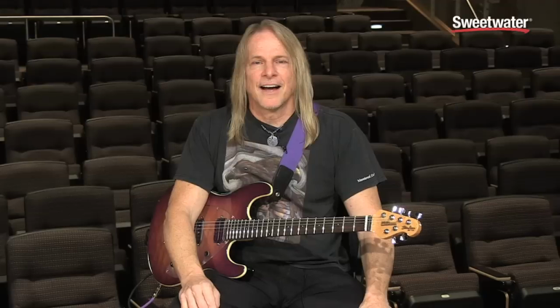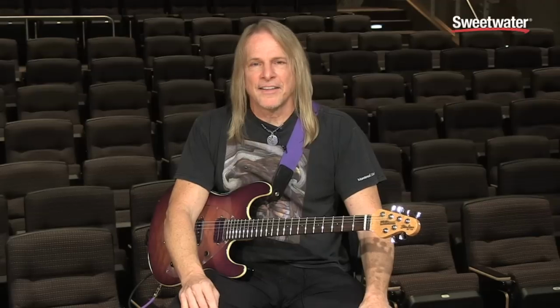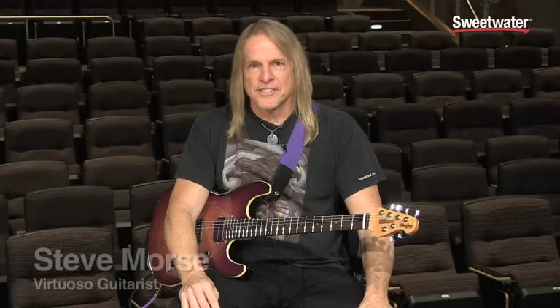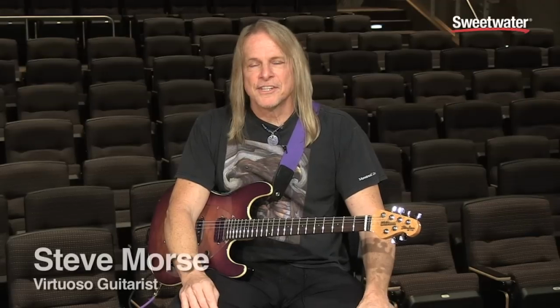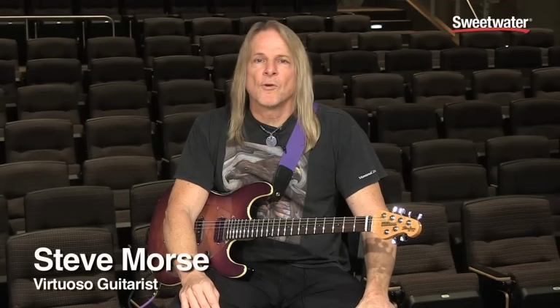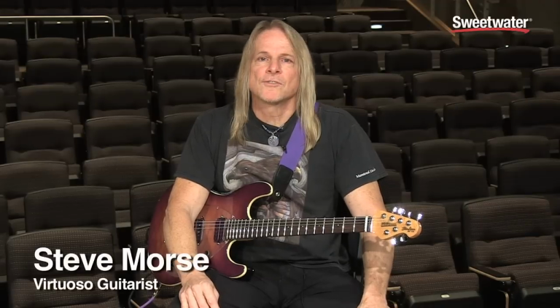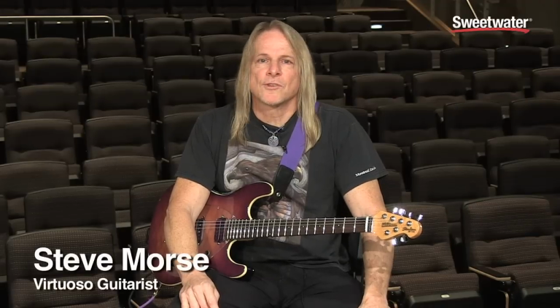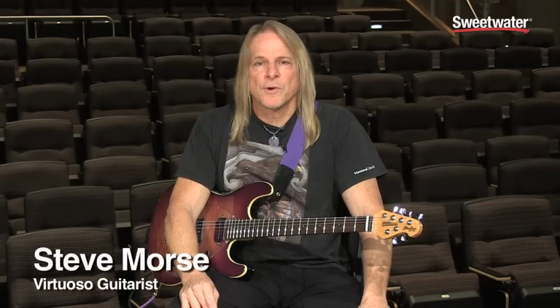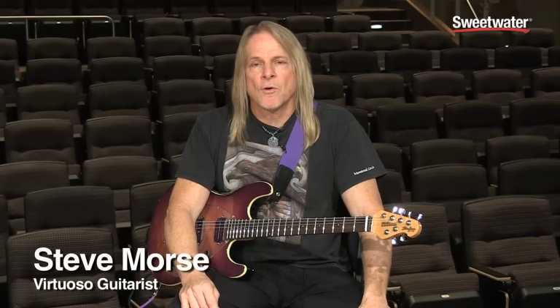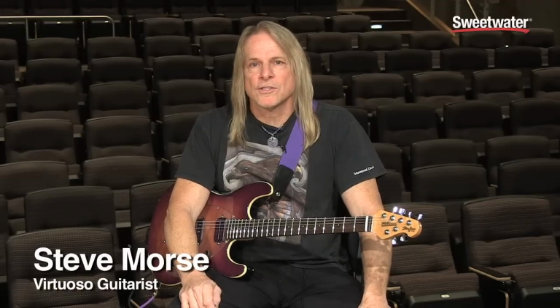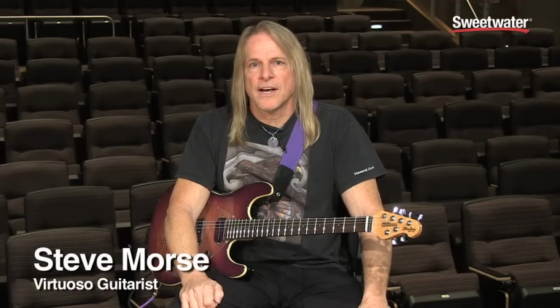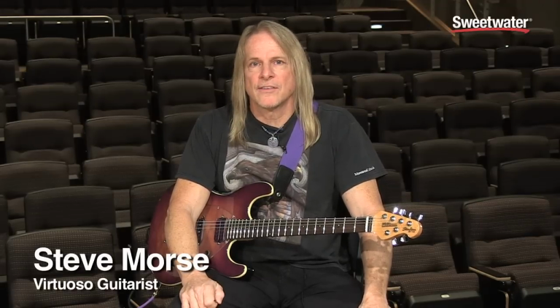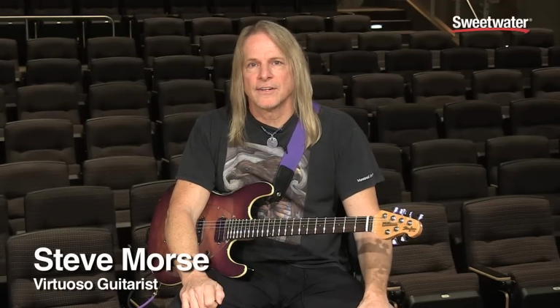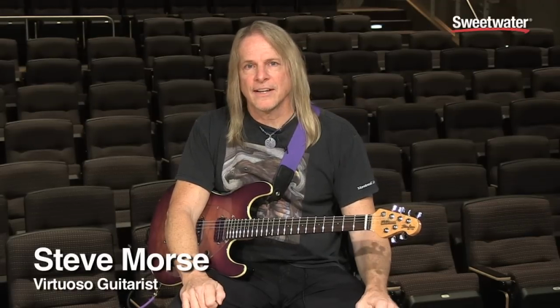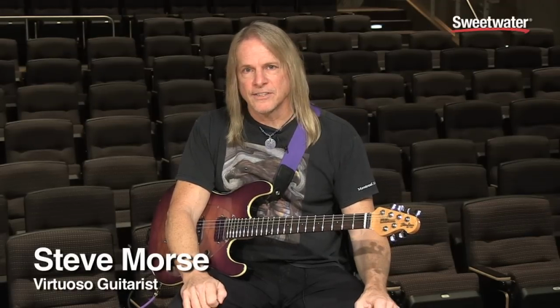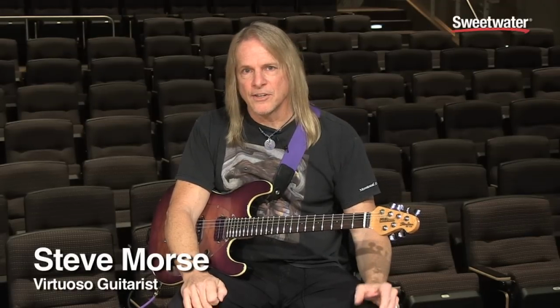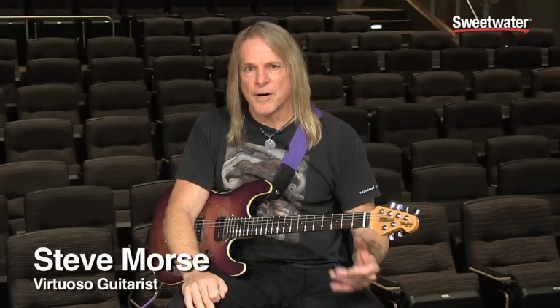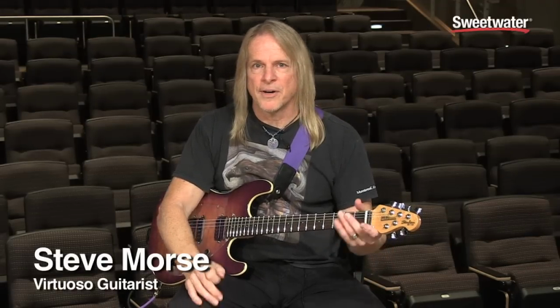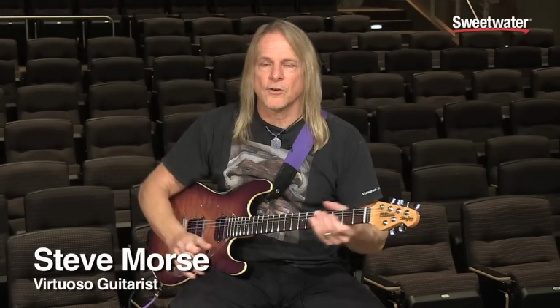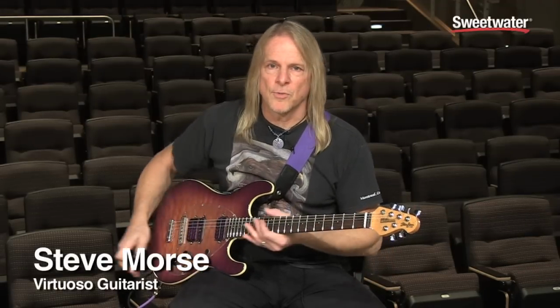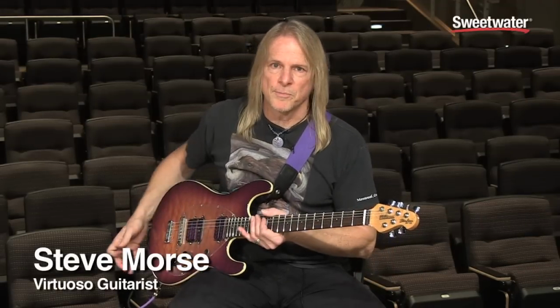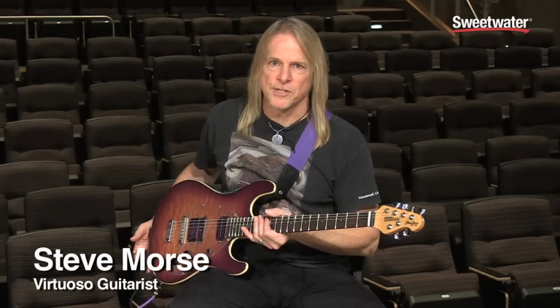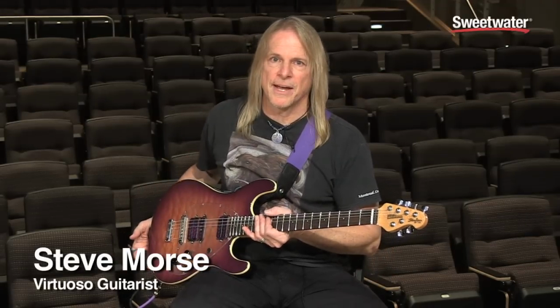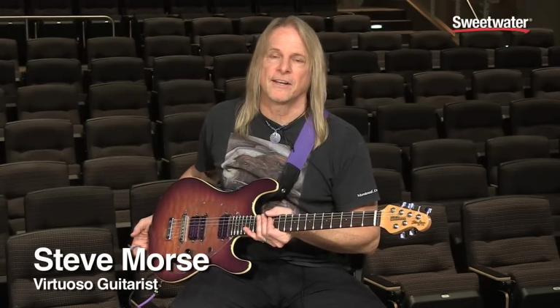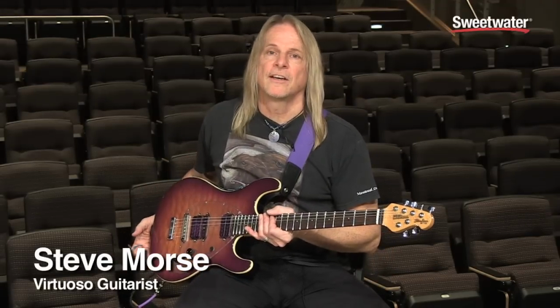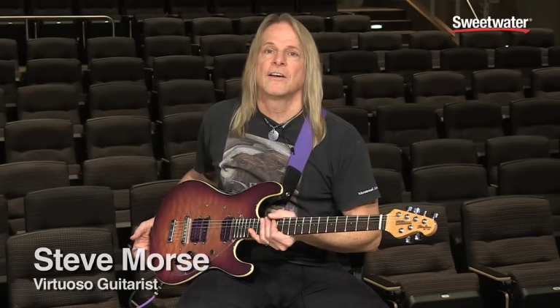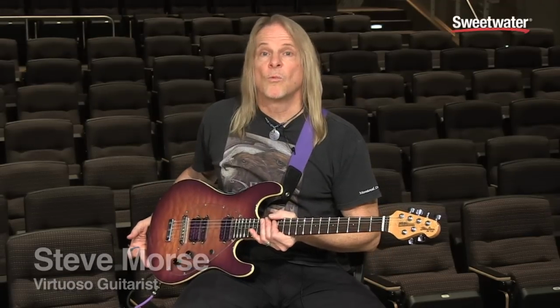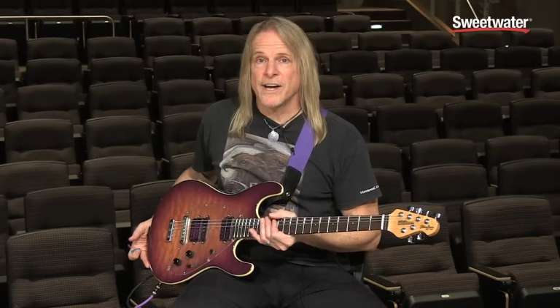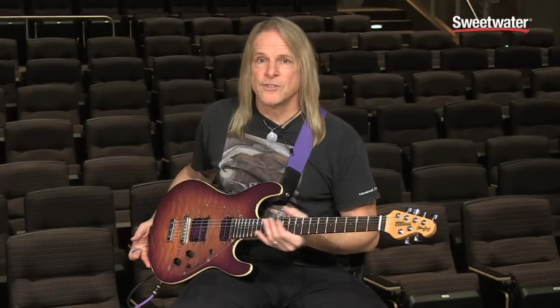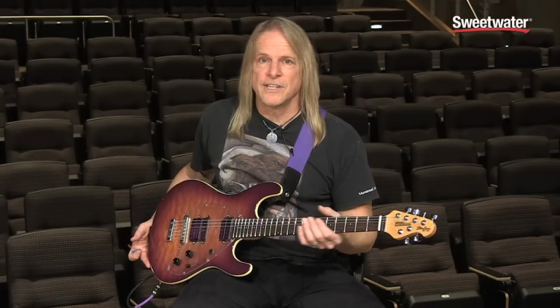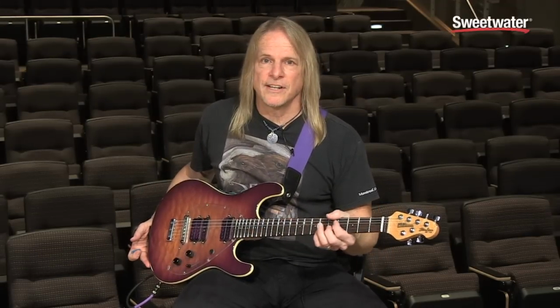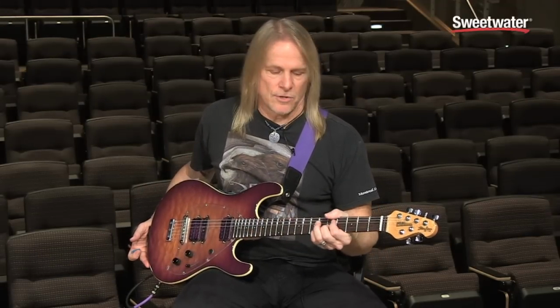Hi, this is Steve Morse for Sweetwater Sound. I'd like to tell you about my Ernie Ball Music Man Y2D guitar.